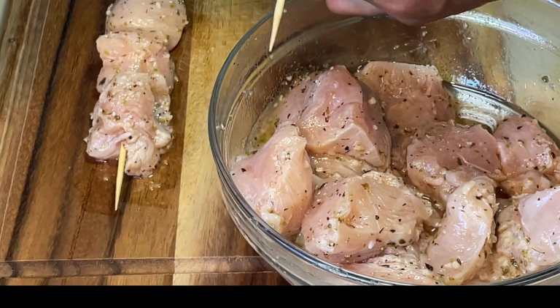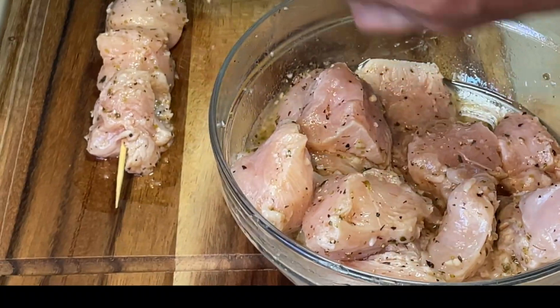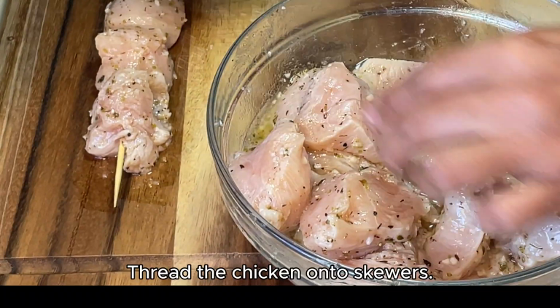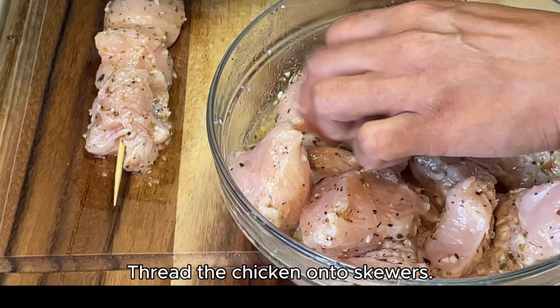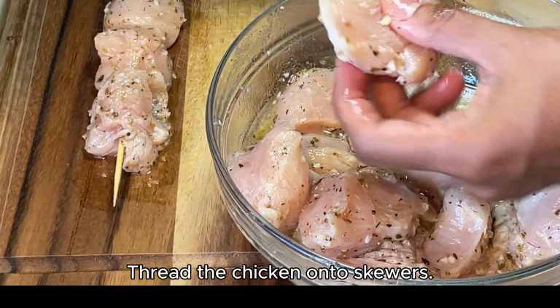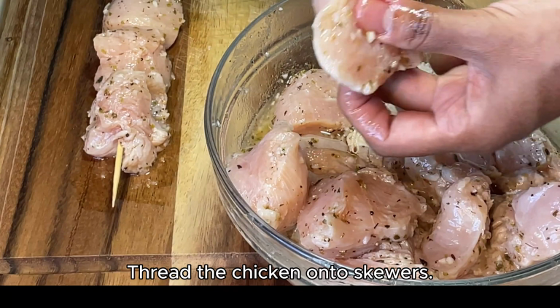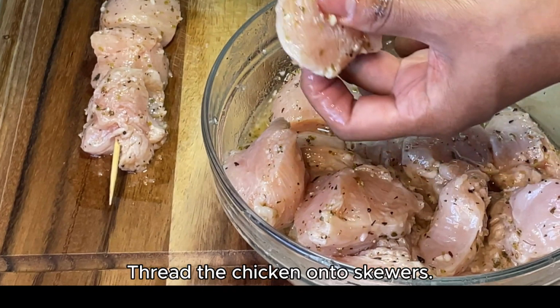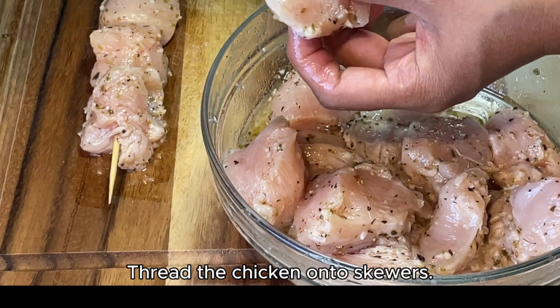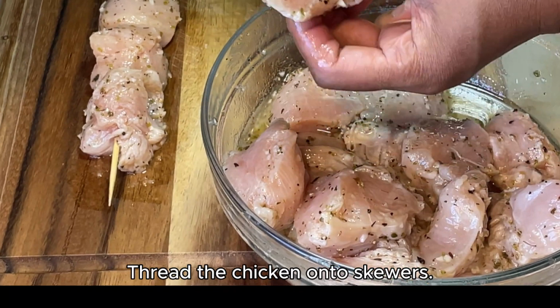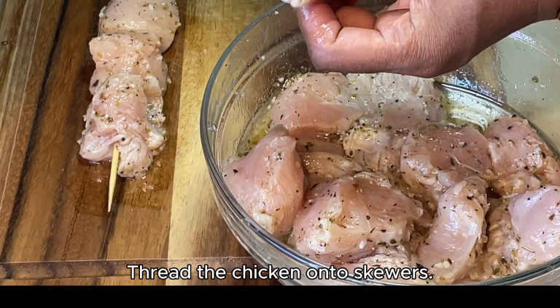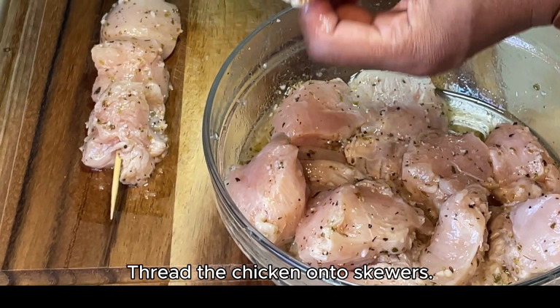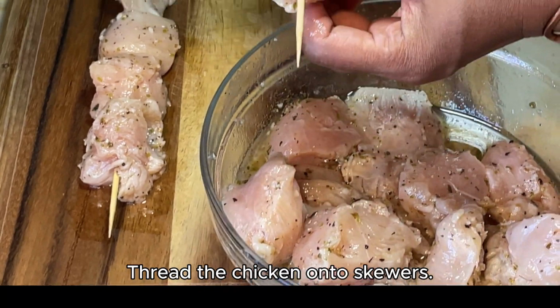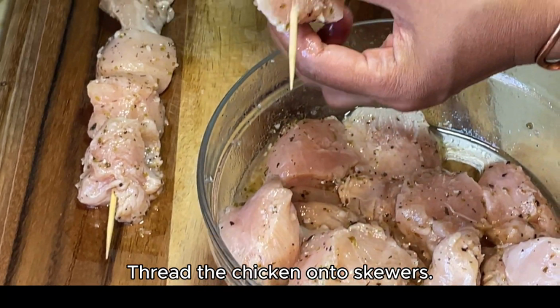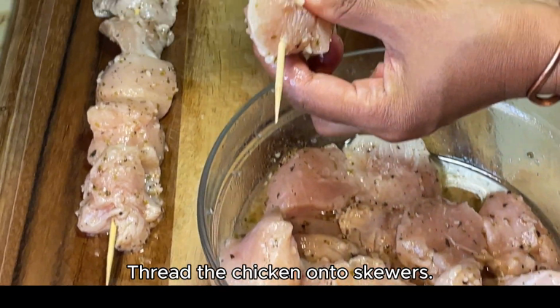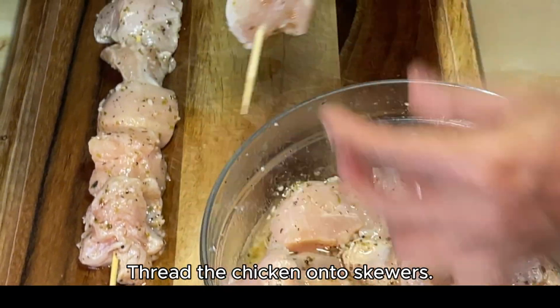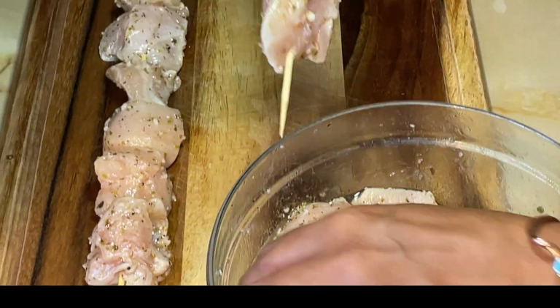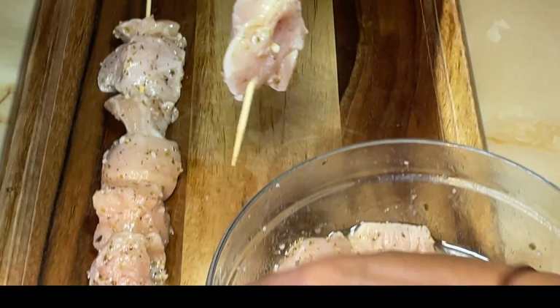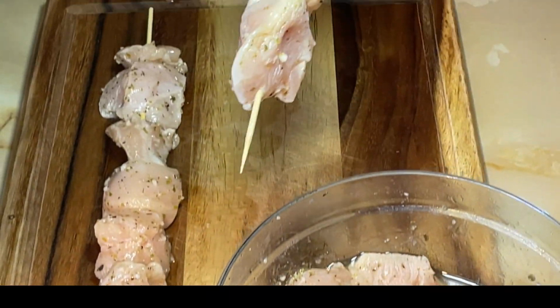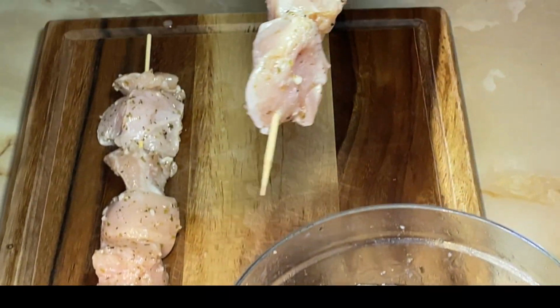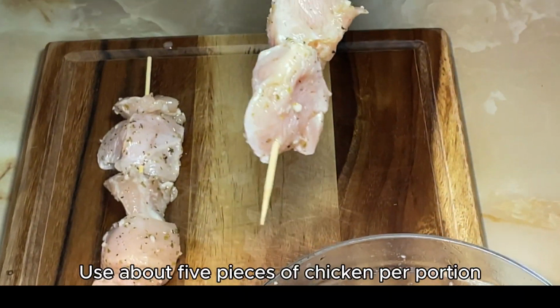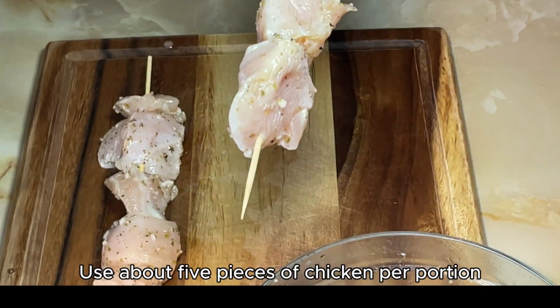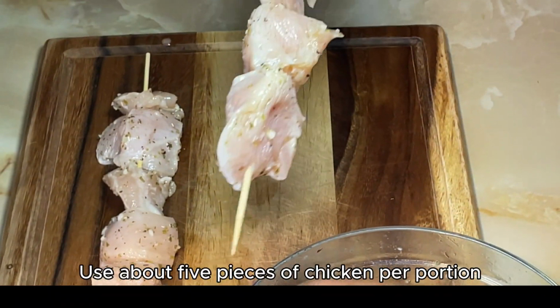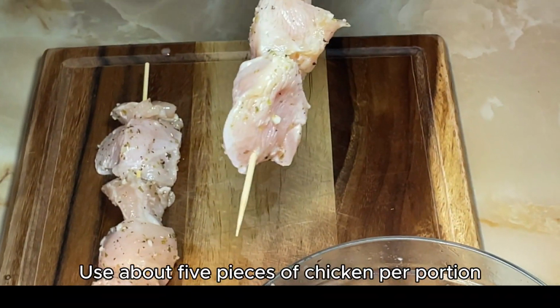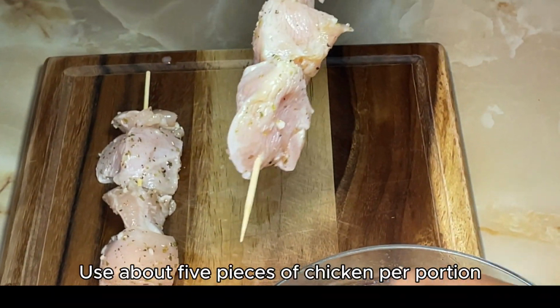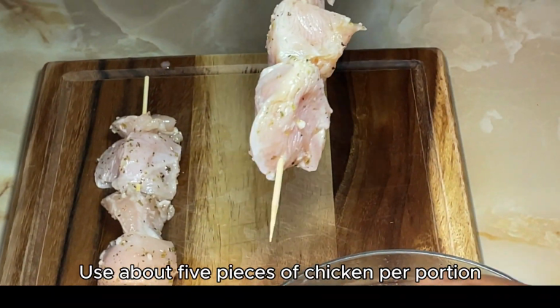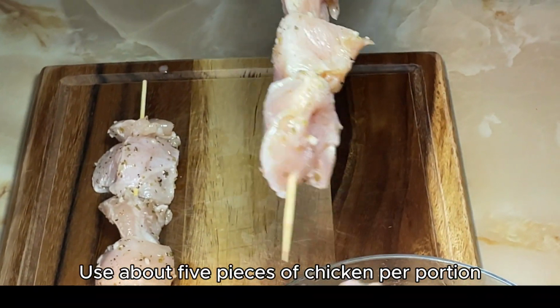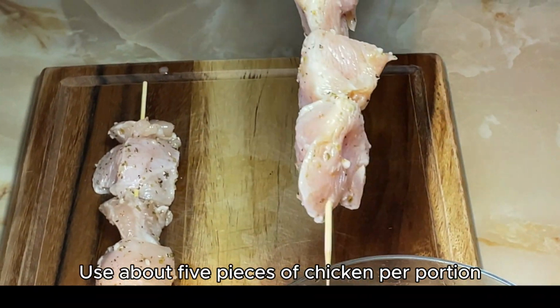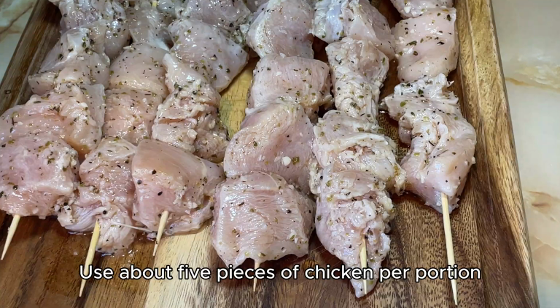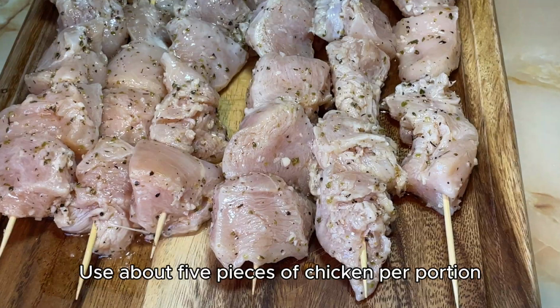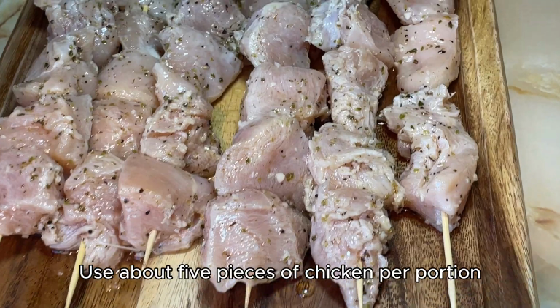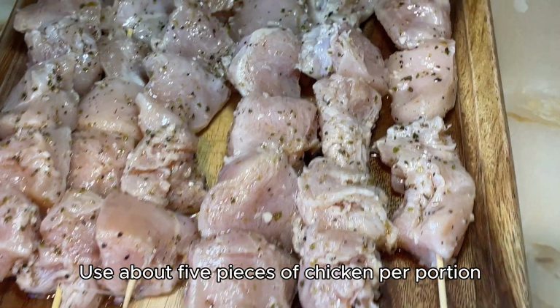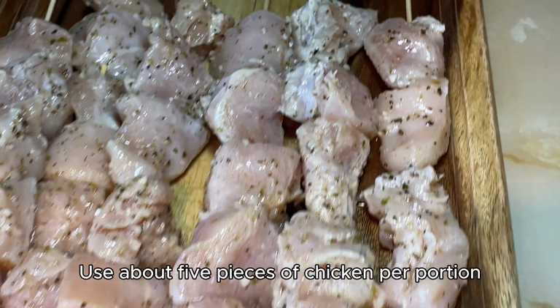Thread the chicken onto skewers, using about five pieces of chicken per portion.